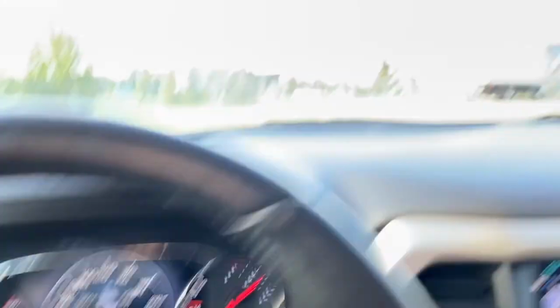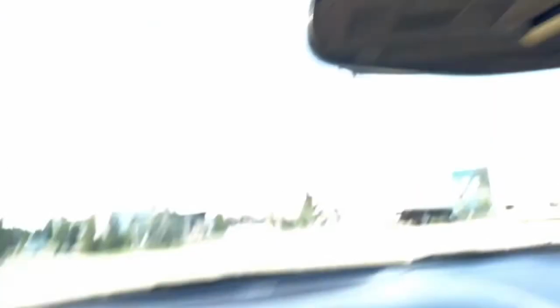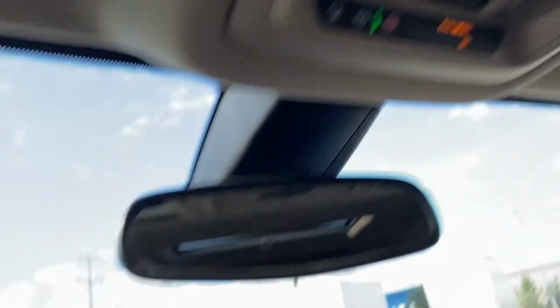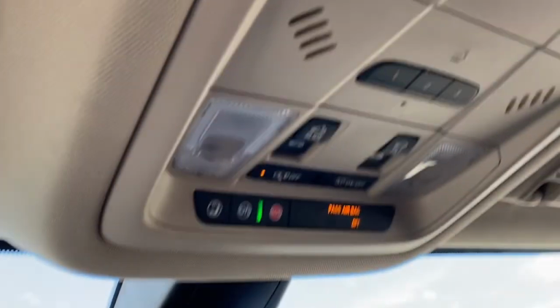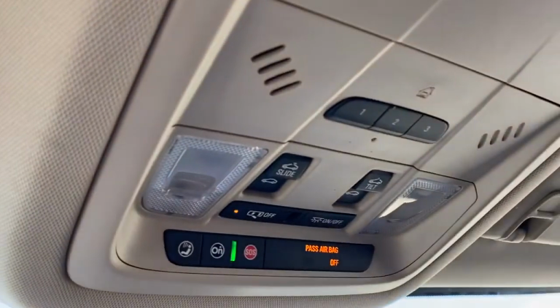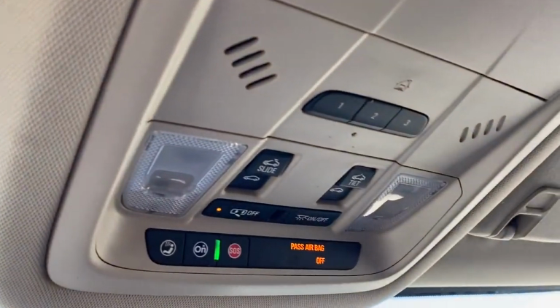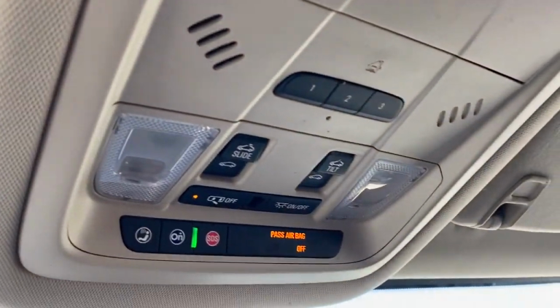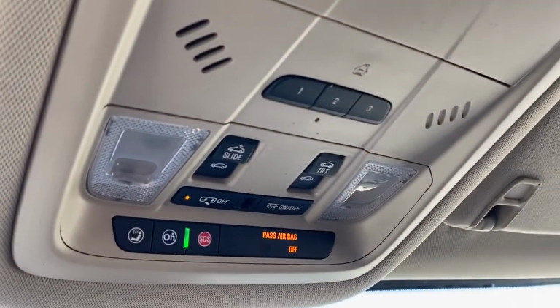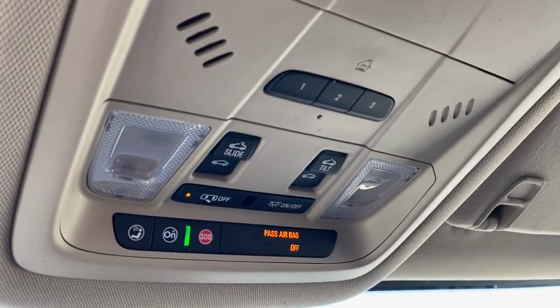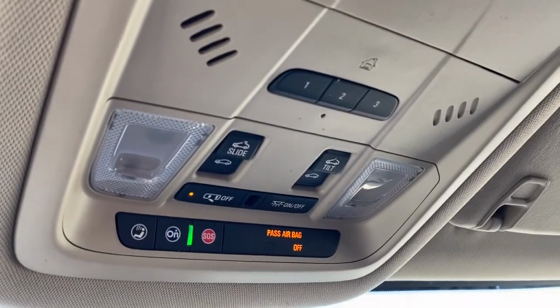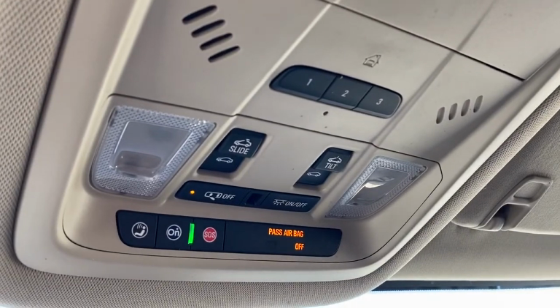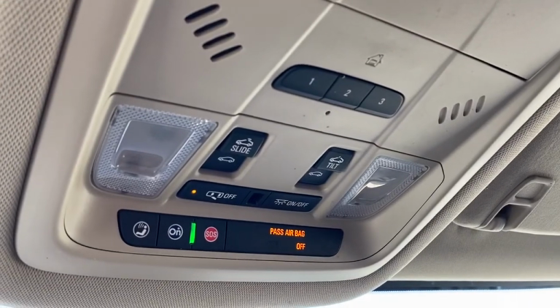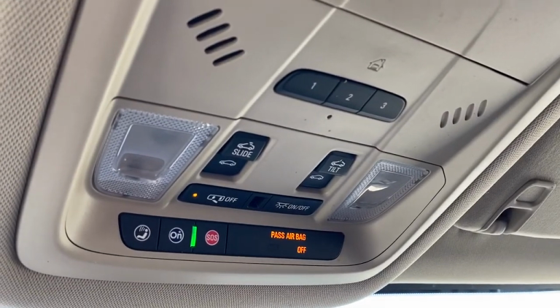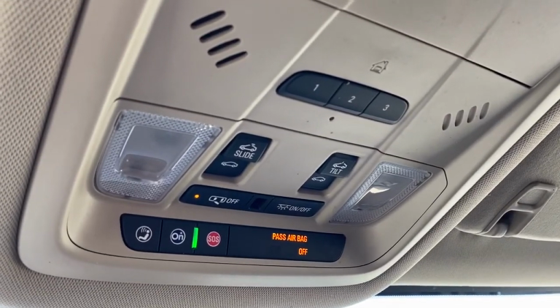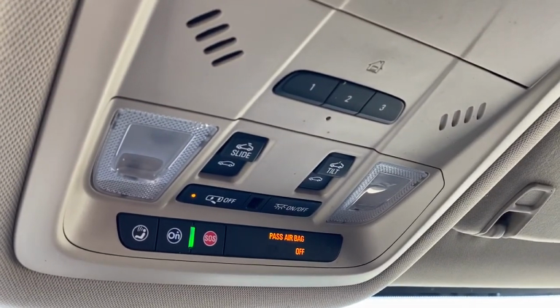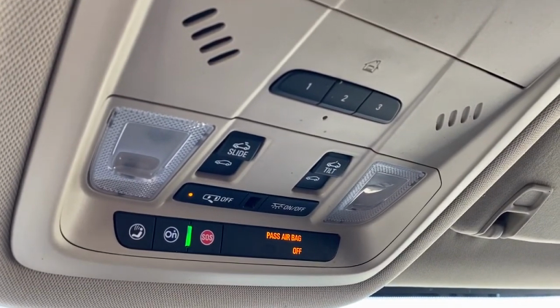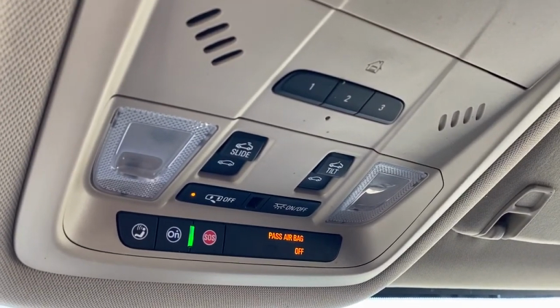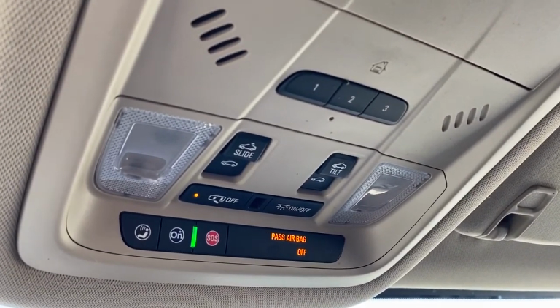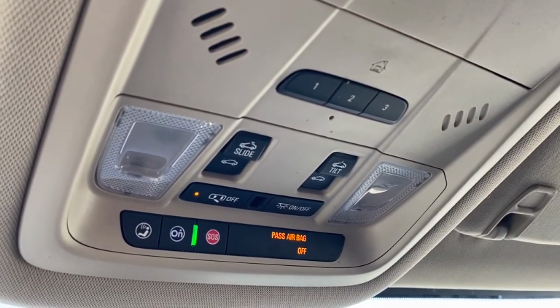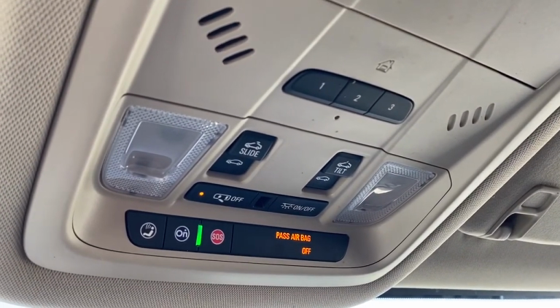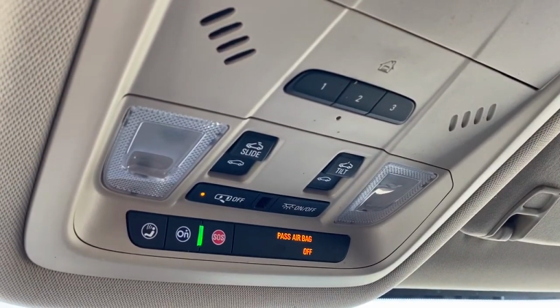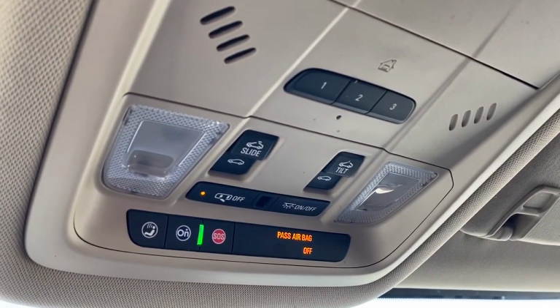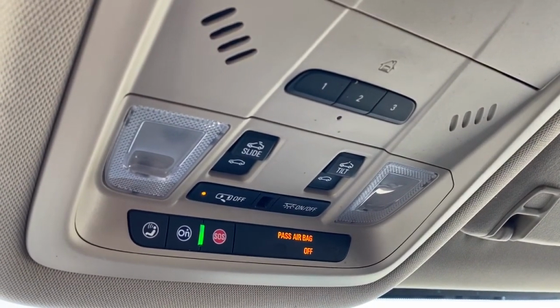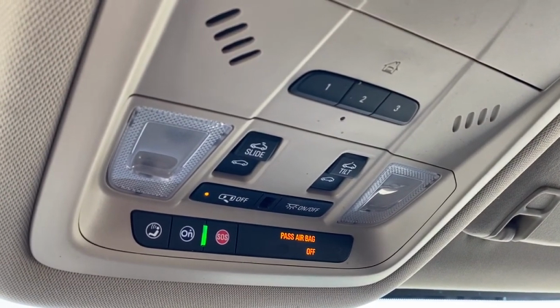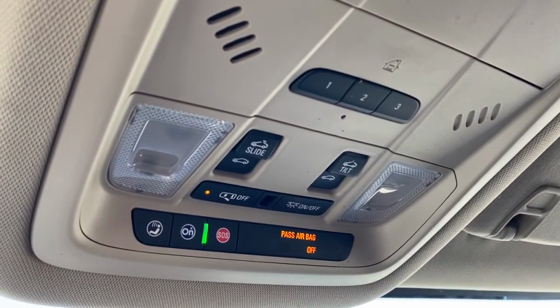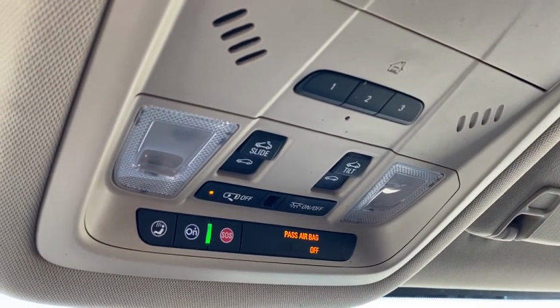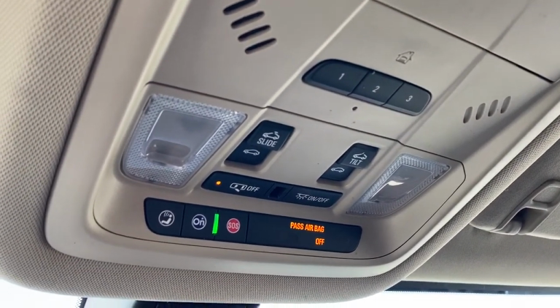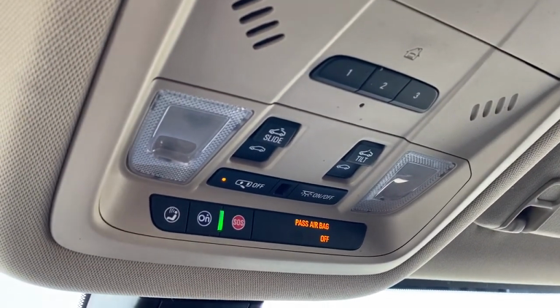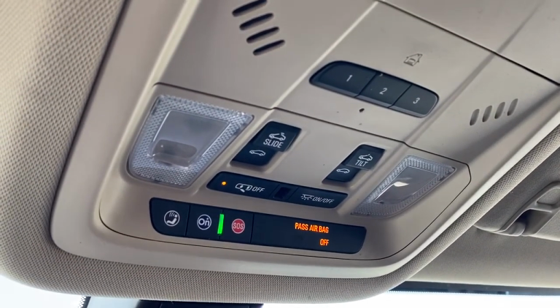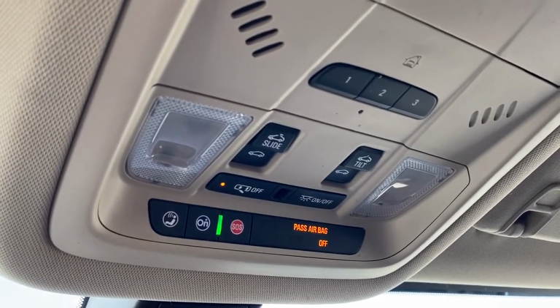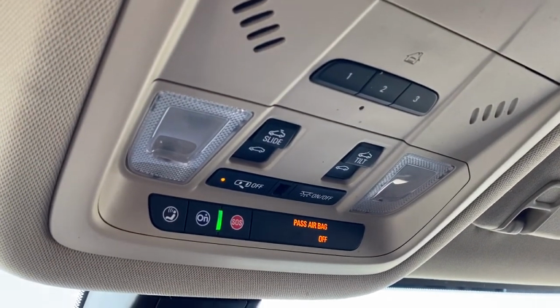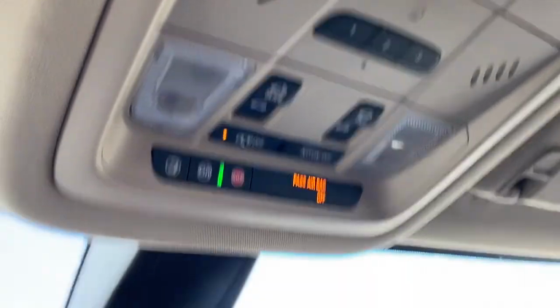Up above we have the programmable garage door opener, power sunroof buttons, and OnStar.